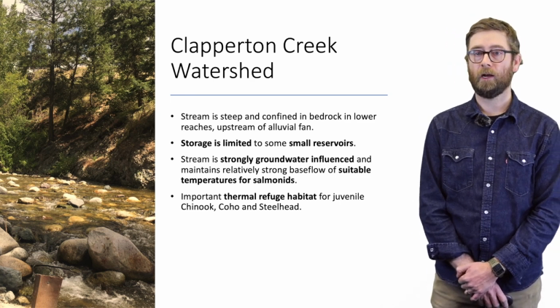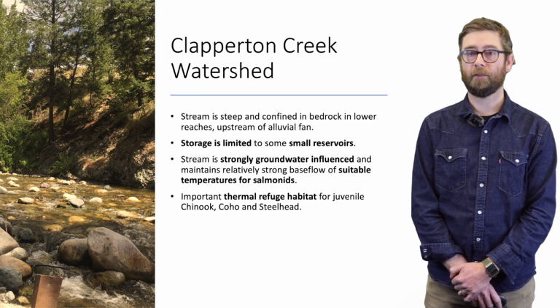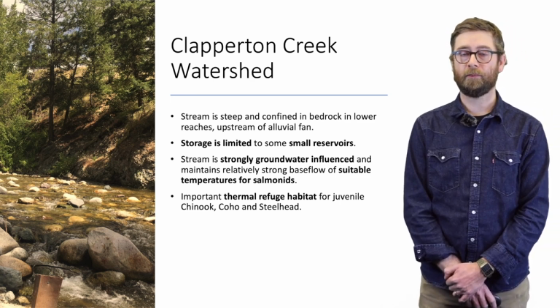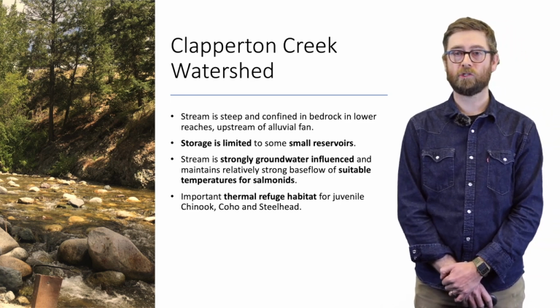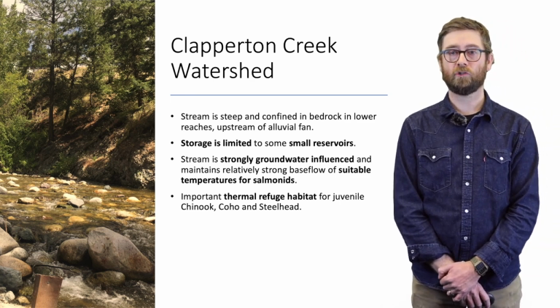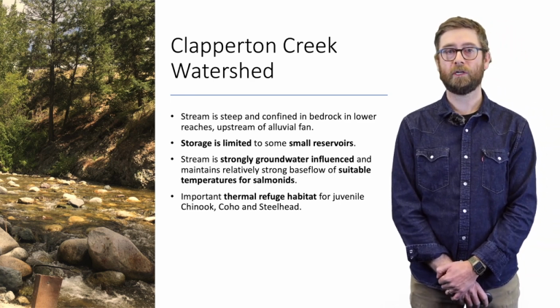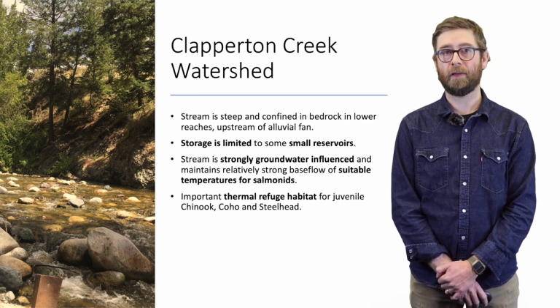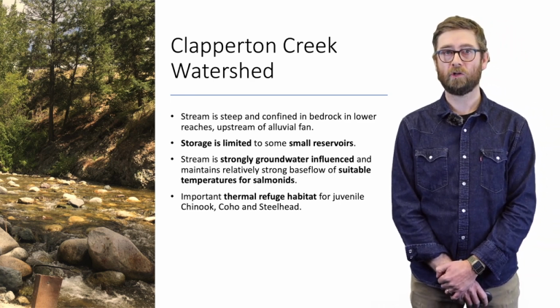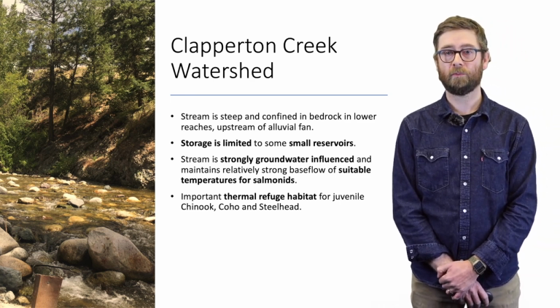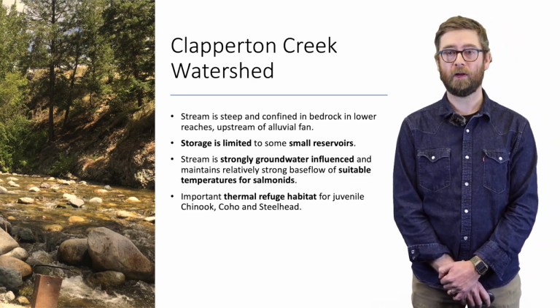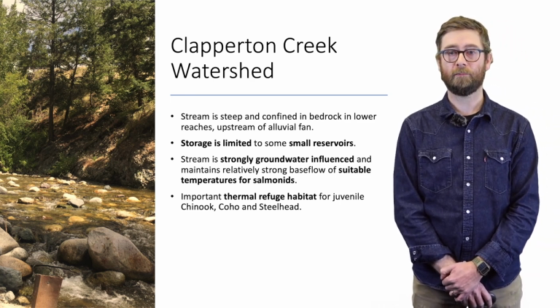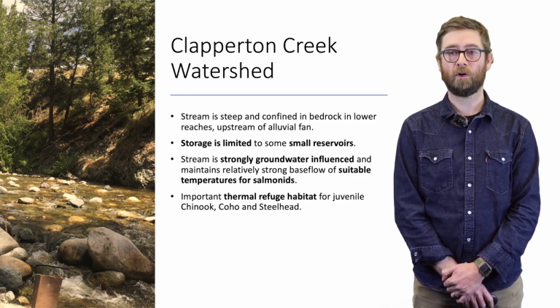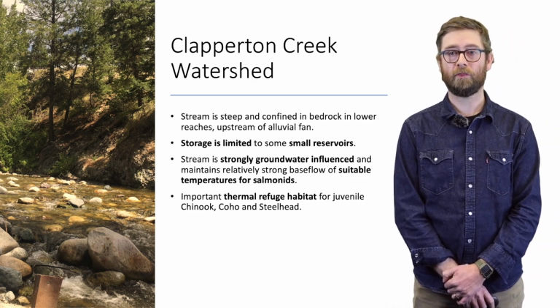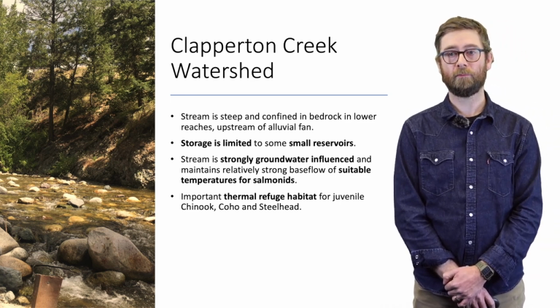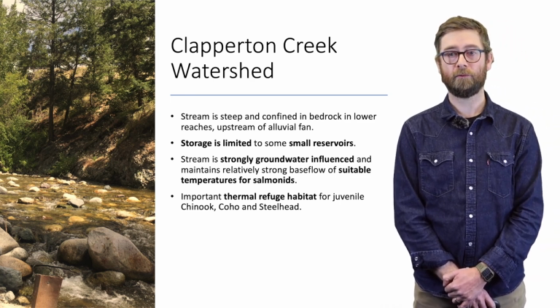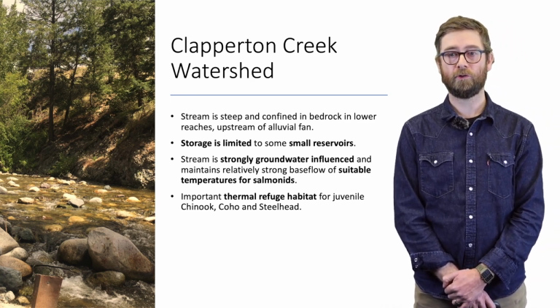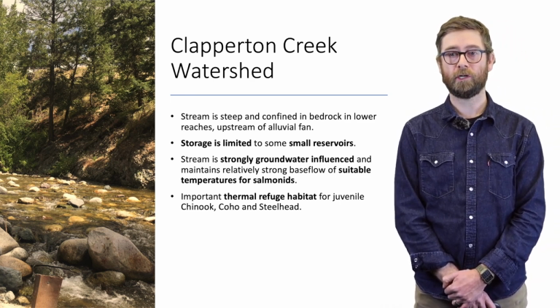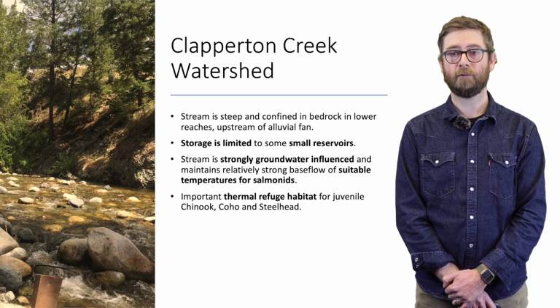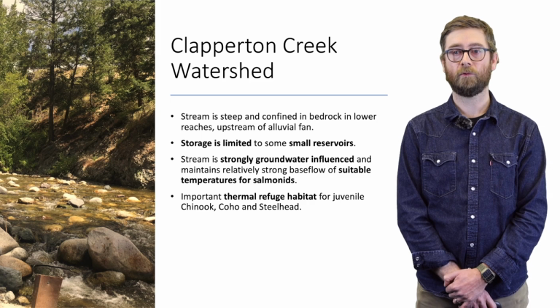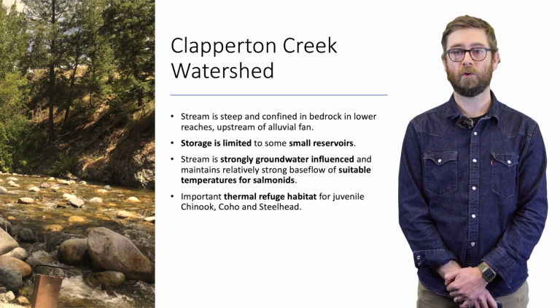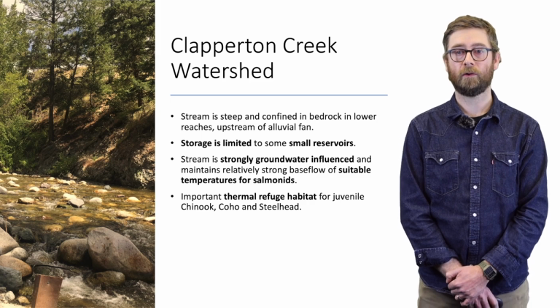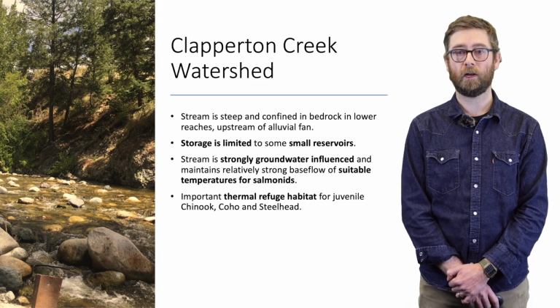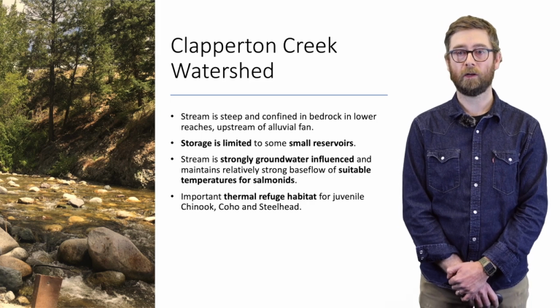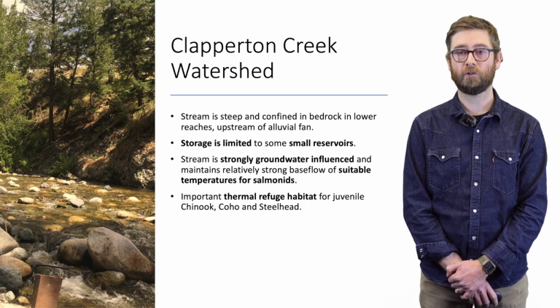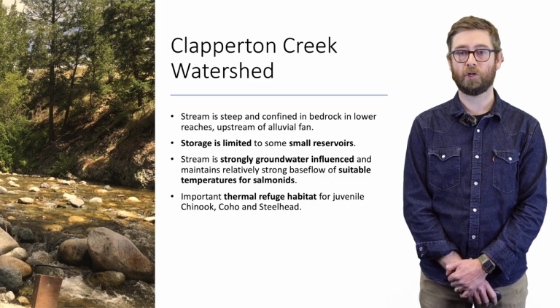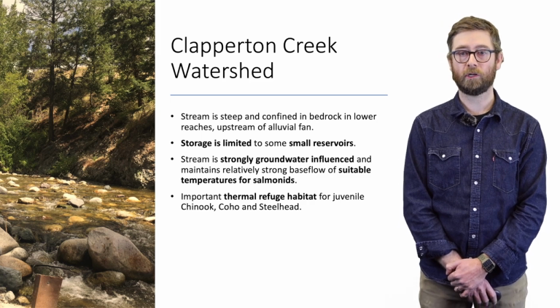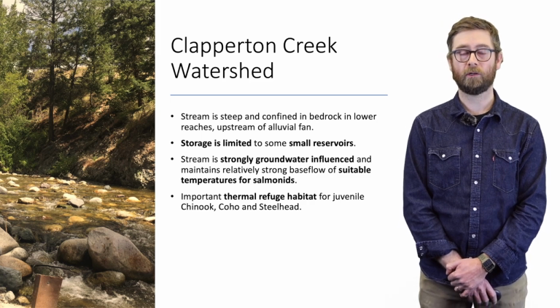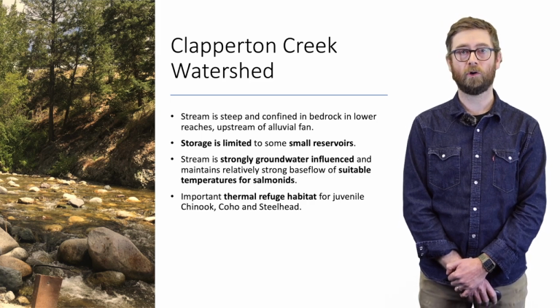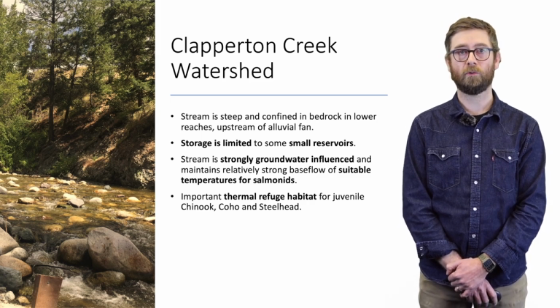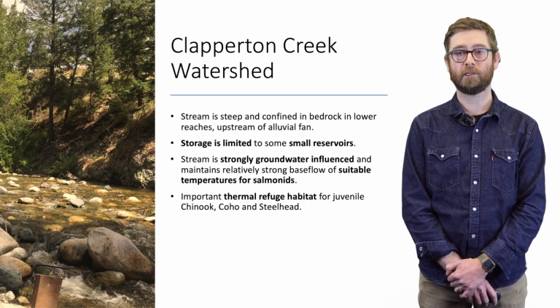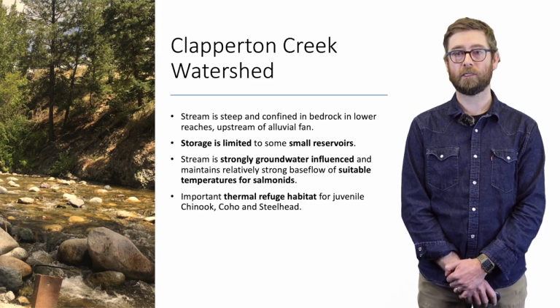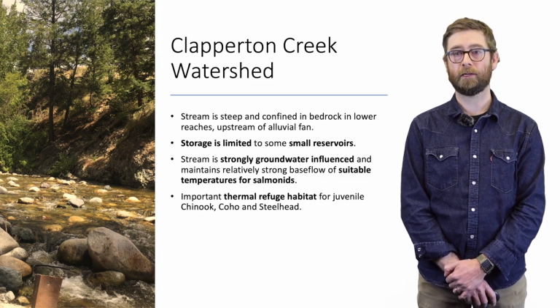Clapperton Creek is fairly steep and generally confined by bedrock in its lower reaches upstream of the alluvial fan. Storage is limited to some small reservoirs, and this stream is strongly influenced by groundwater and has maintained more suitable temperatures for salmonids through the summer compared to other tributaries and mainstem streams in the watershed. This stream may also provide important thermal refugia for Chinook, Coho, and Steelhead.